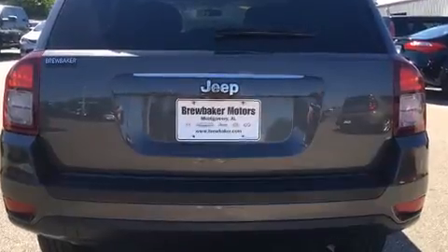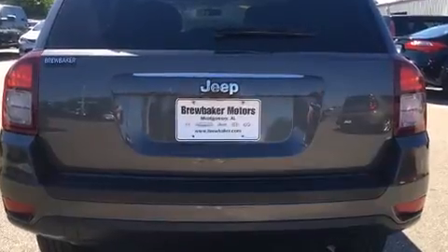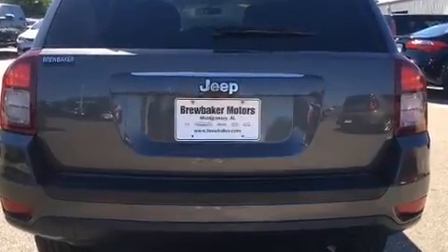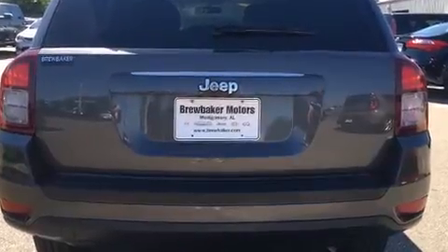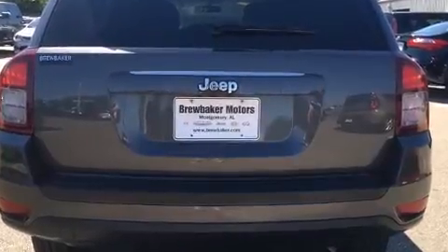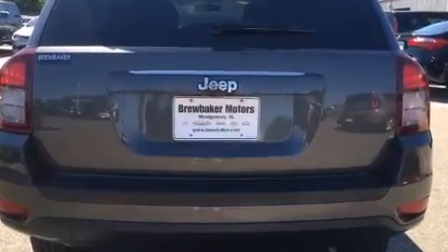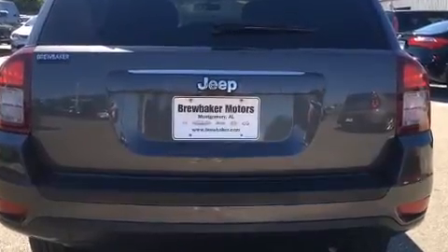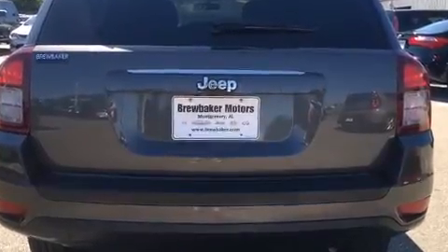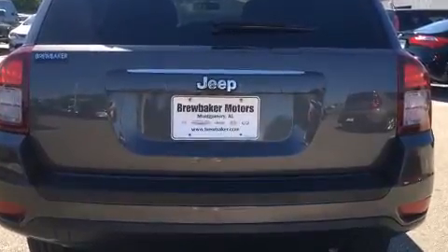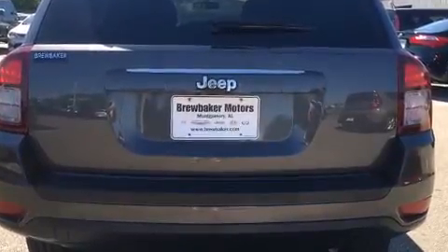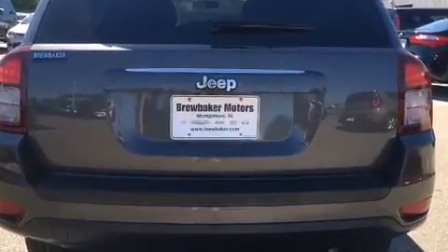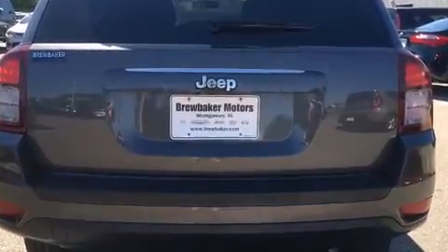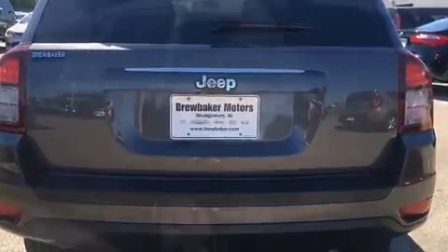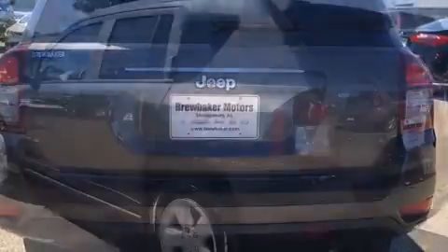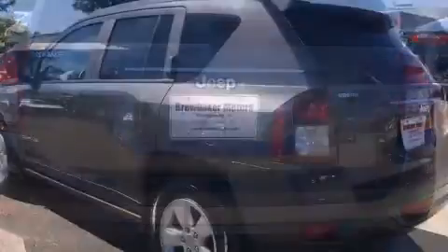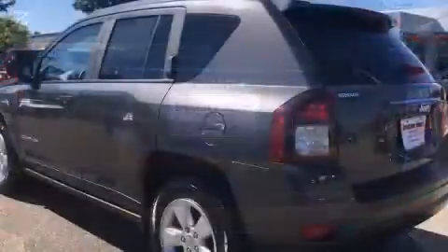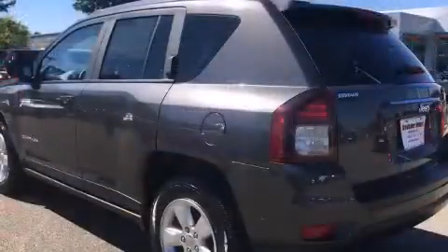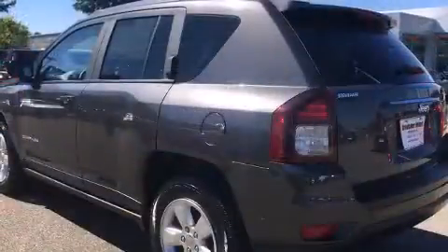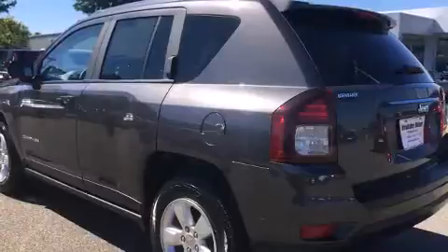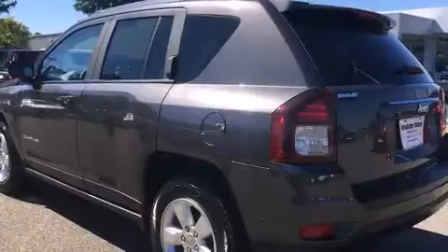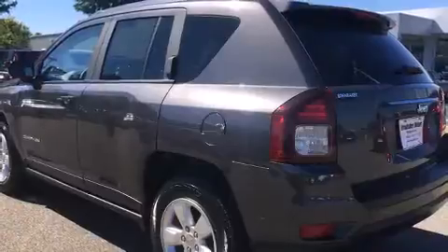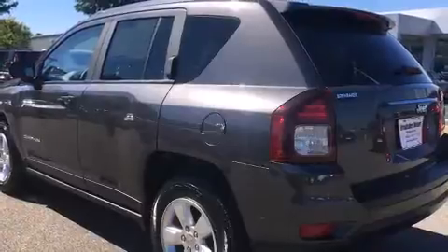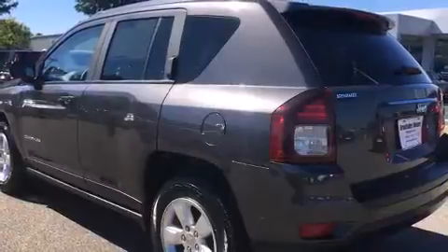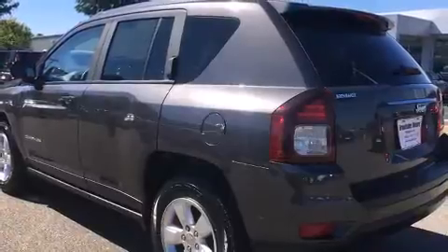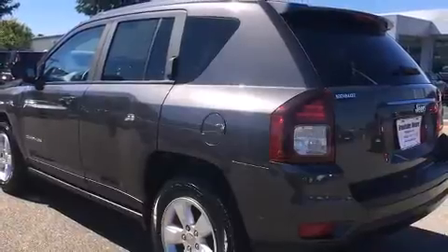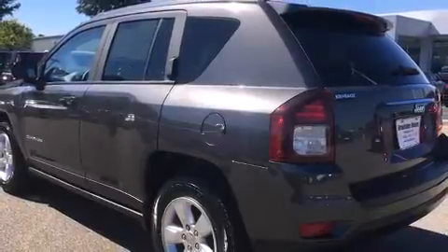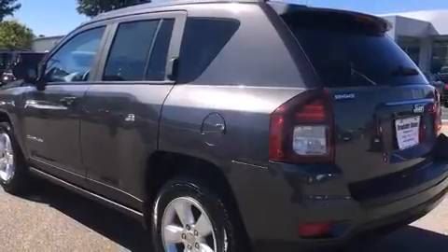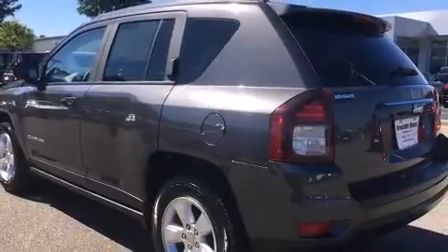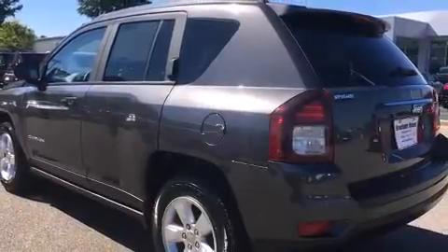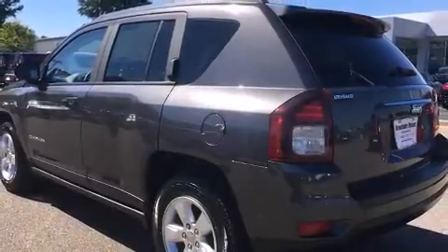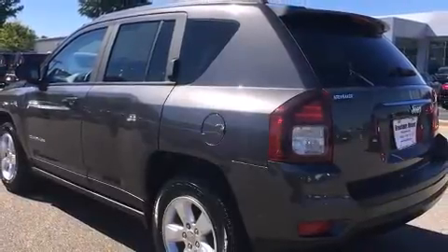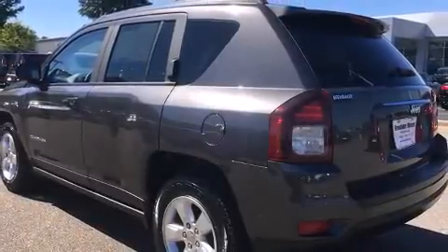Top features include front fog lights, a roof rack, rear wipers, and much more.